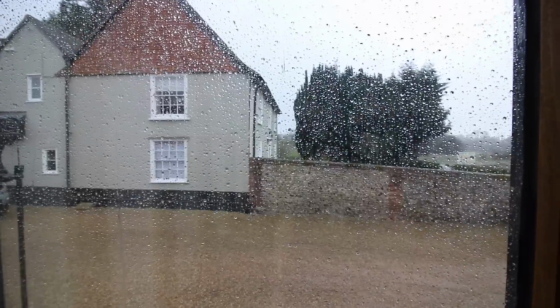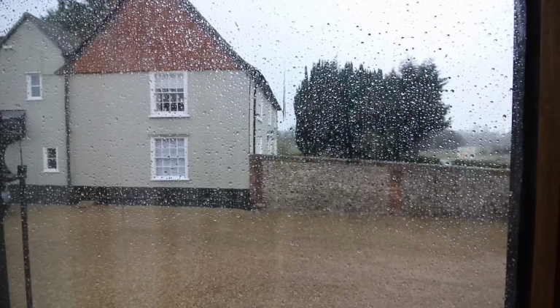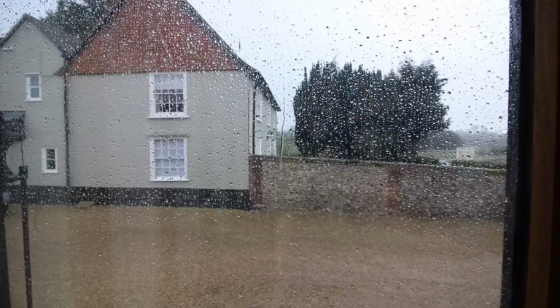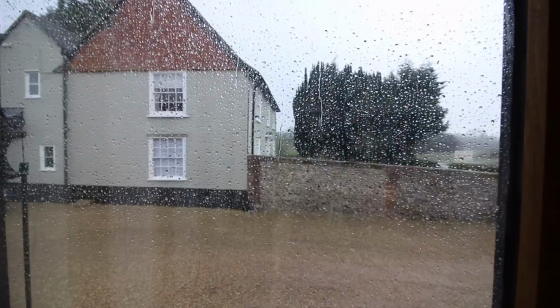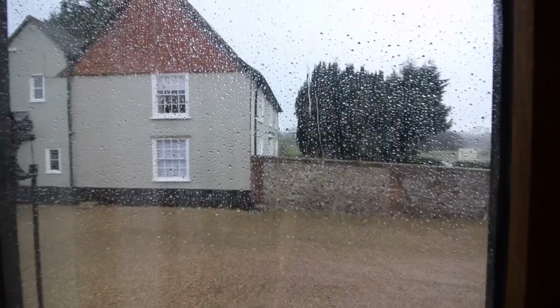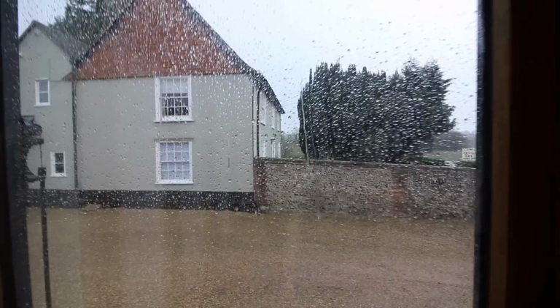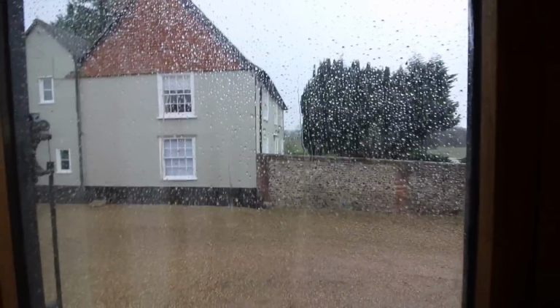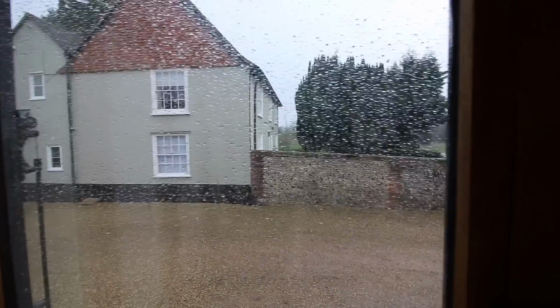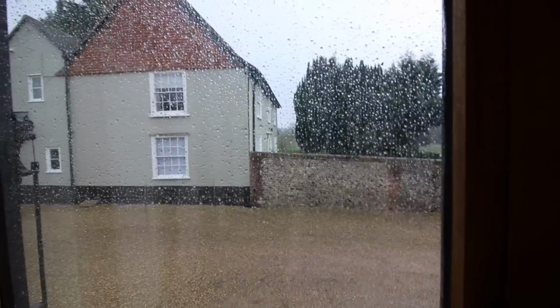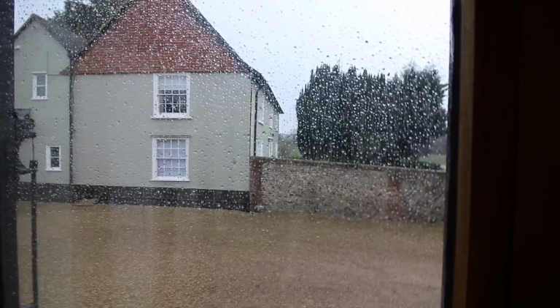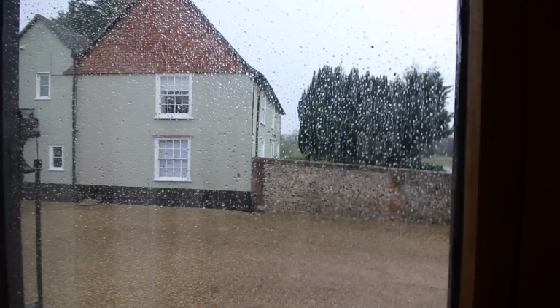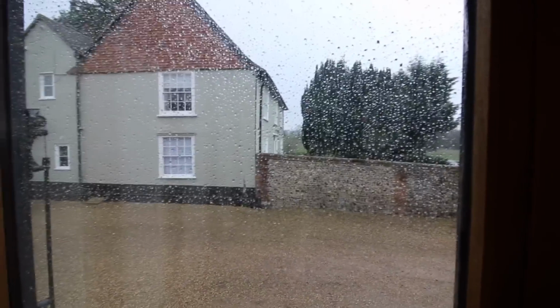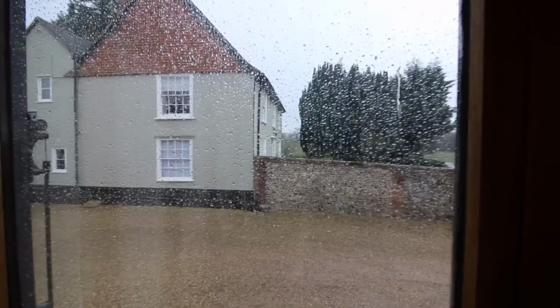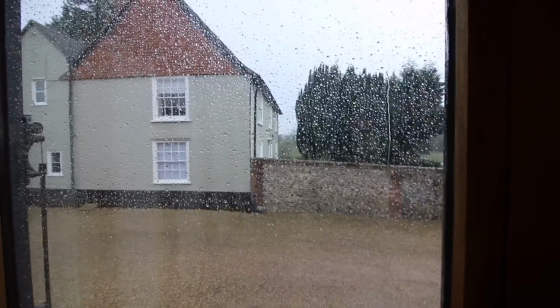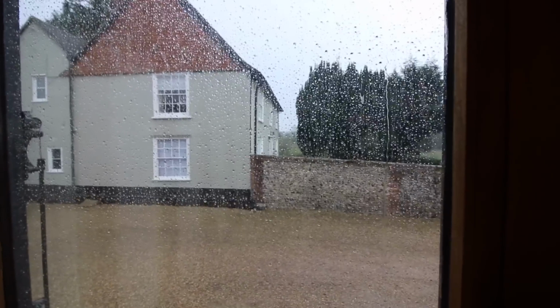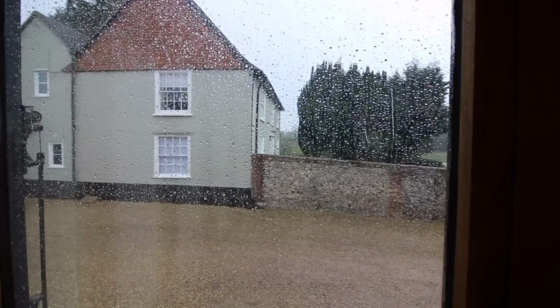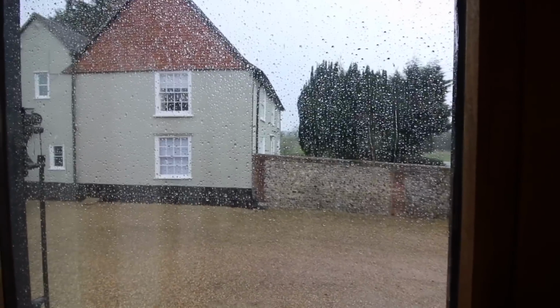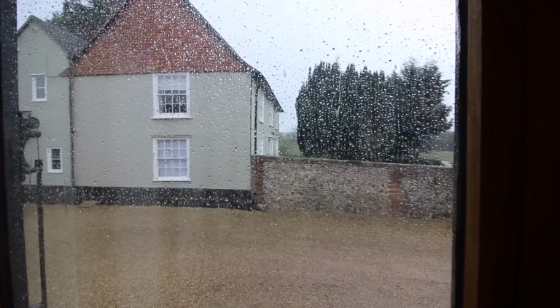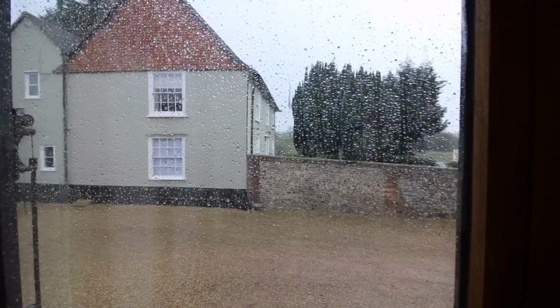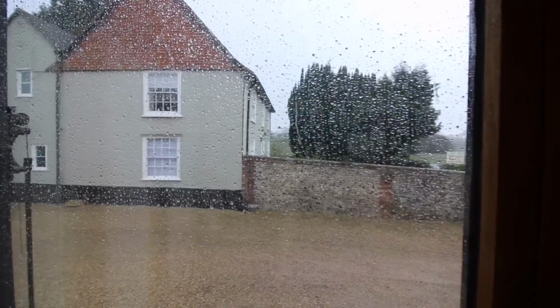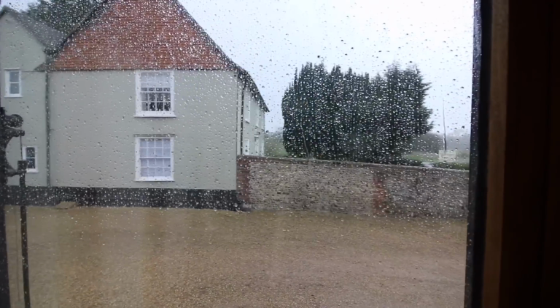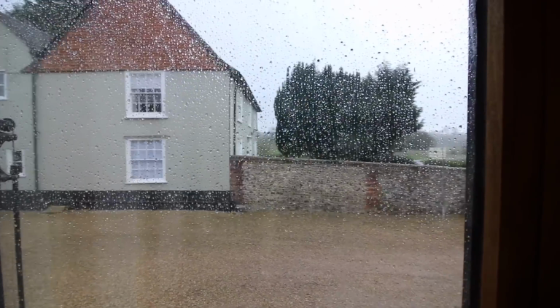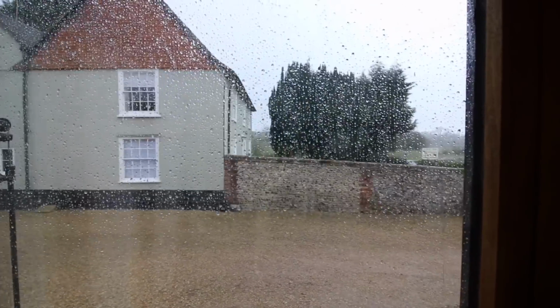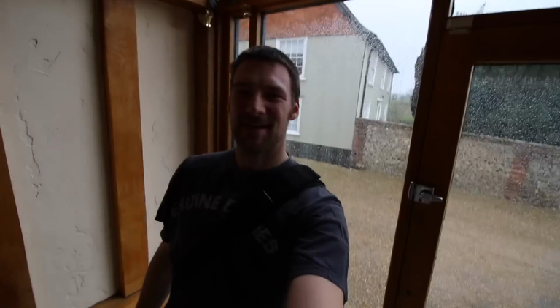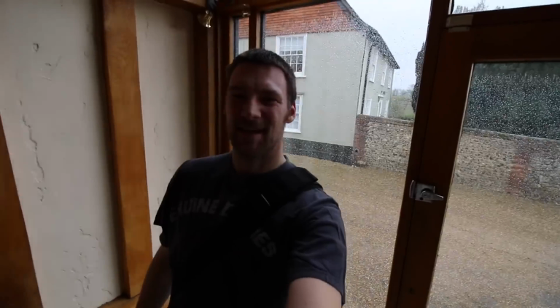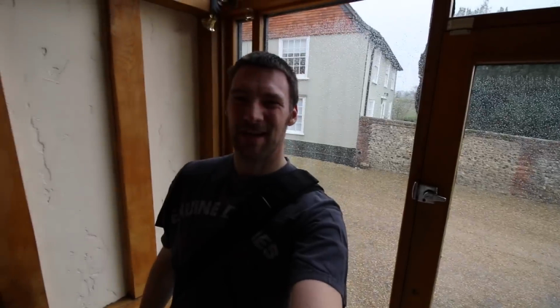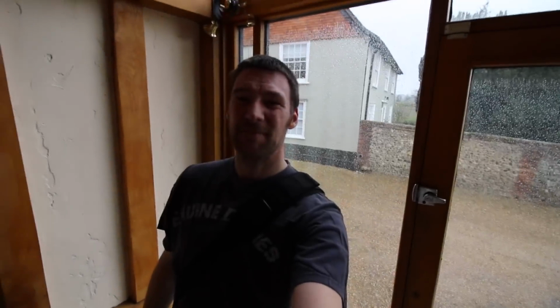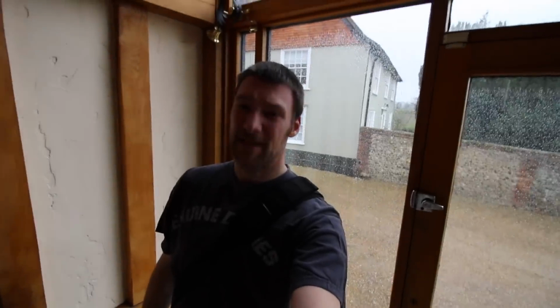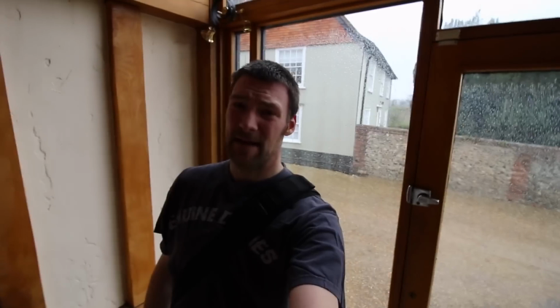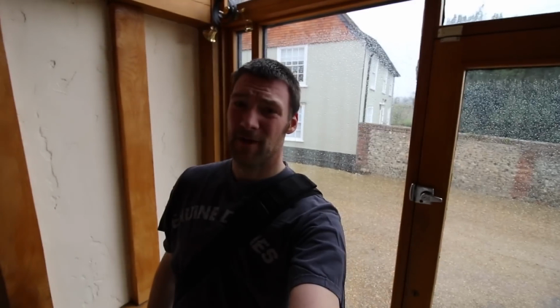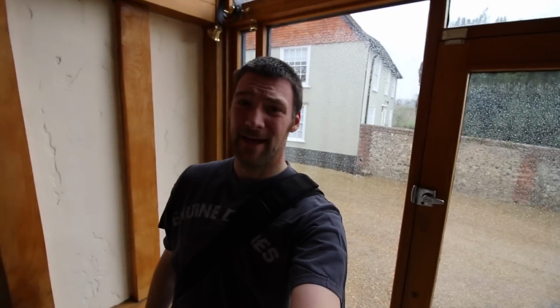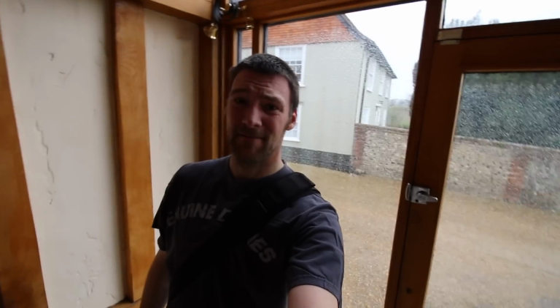Oh dear, and it's not looking like good weather, is it? So I think I'm going to leave my camera here.